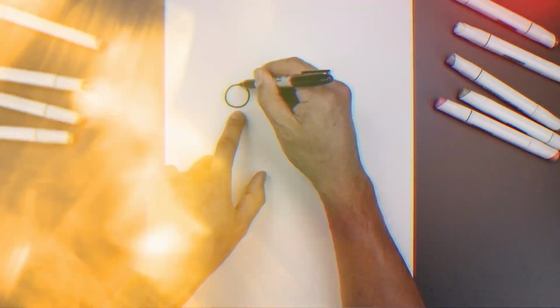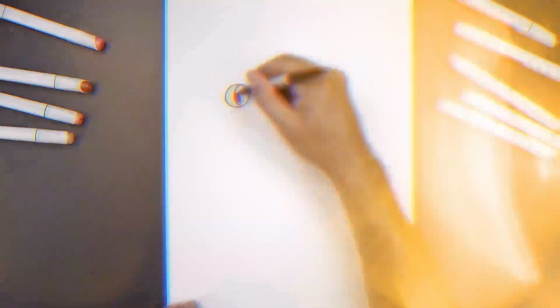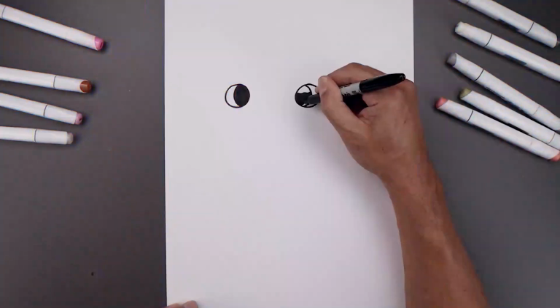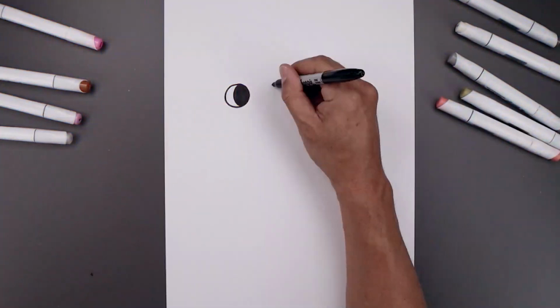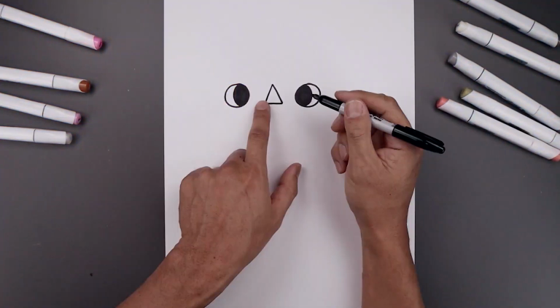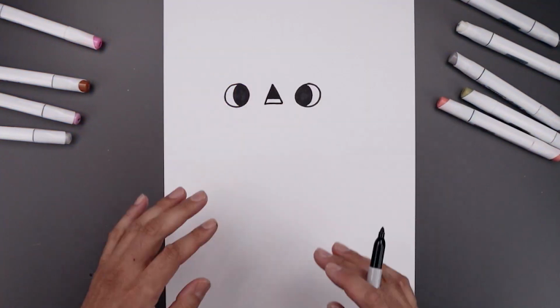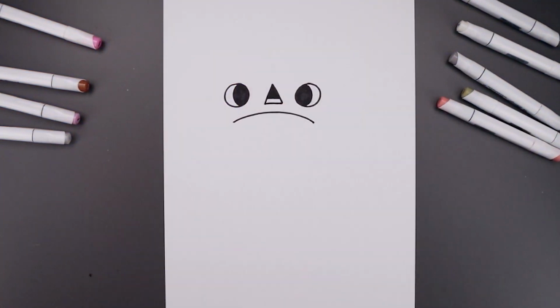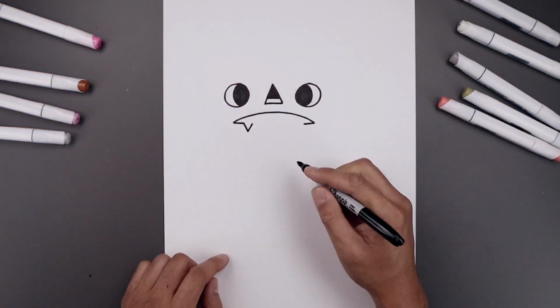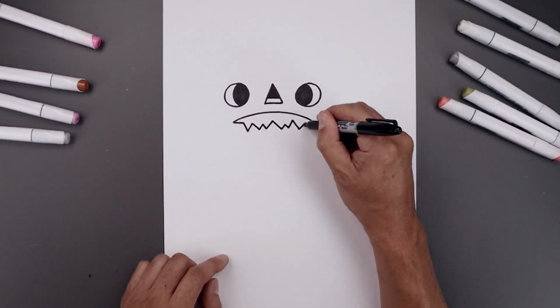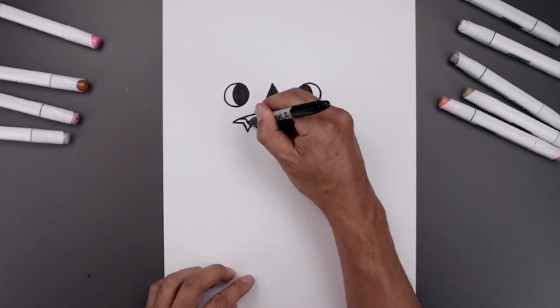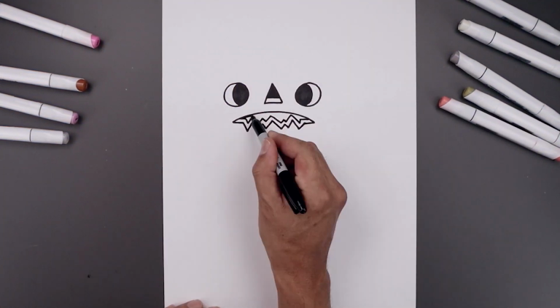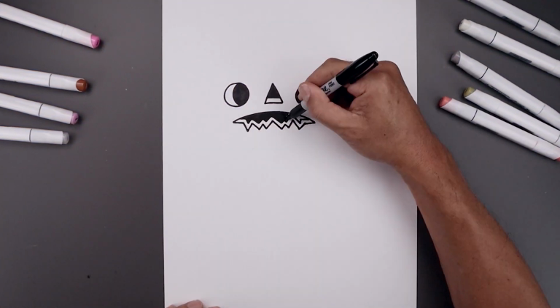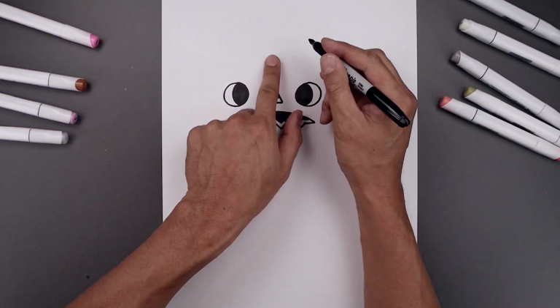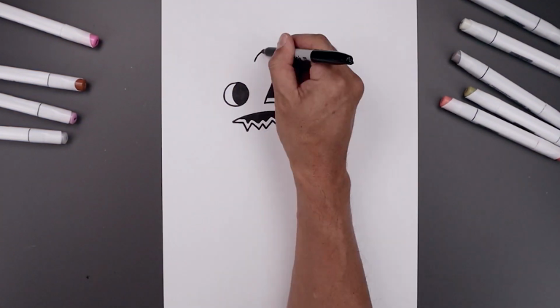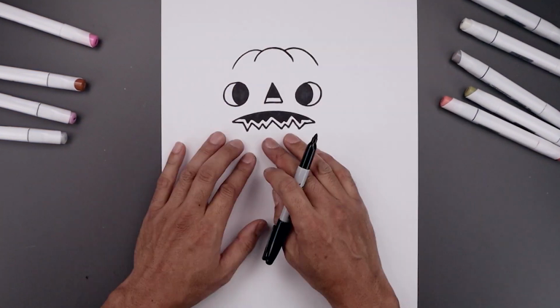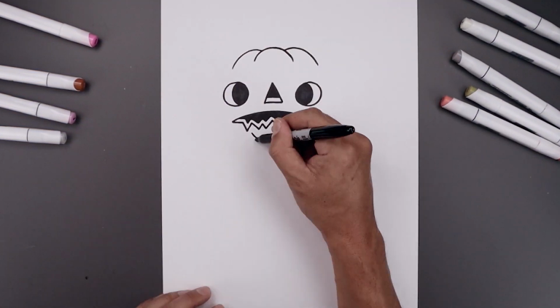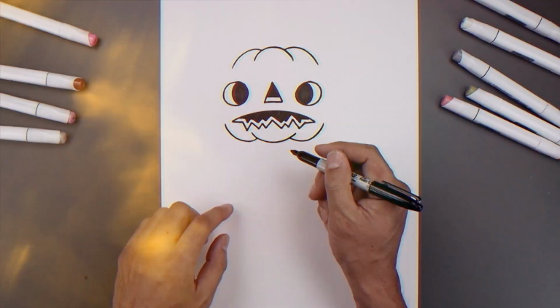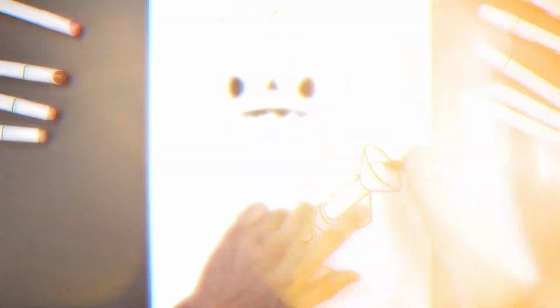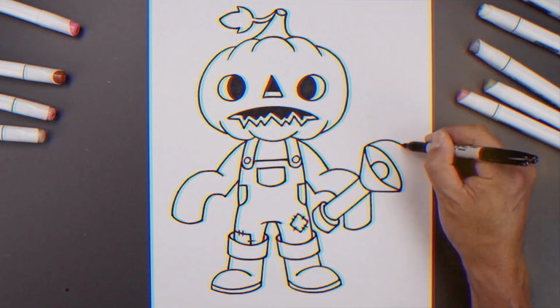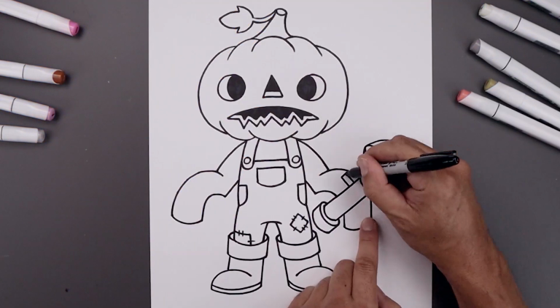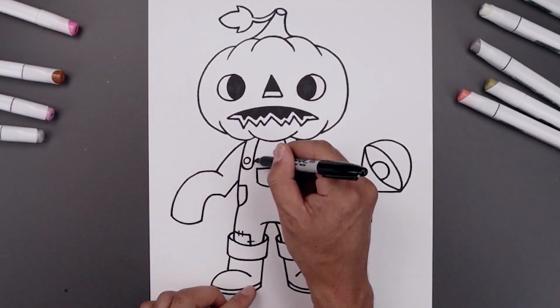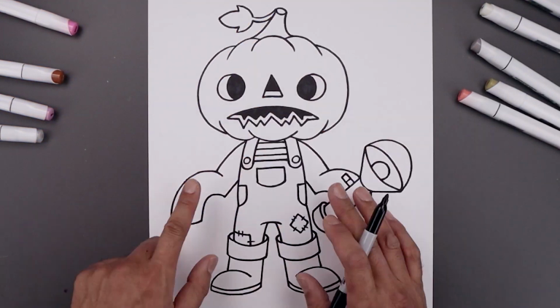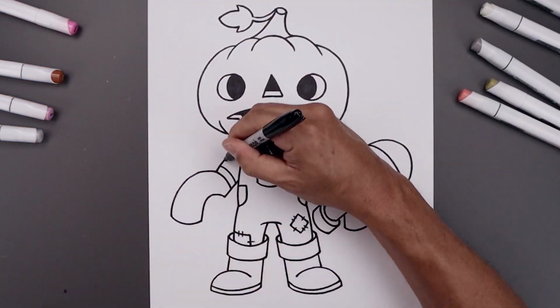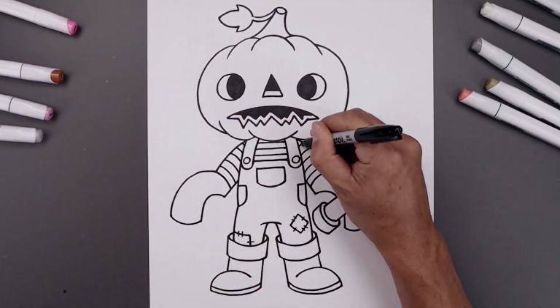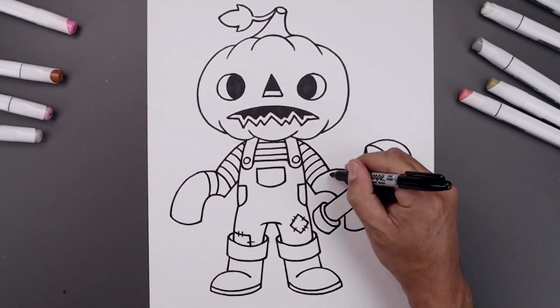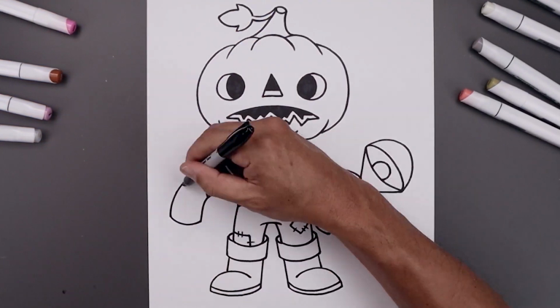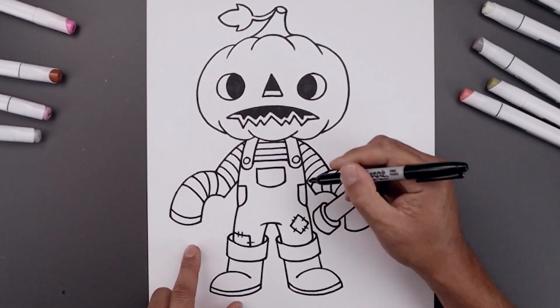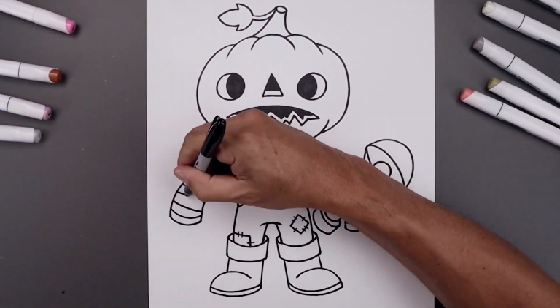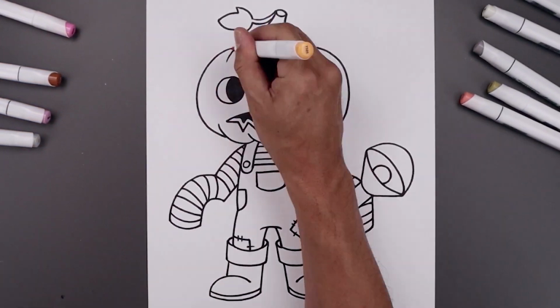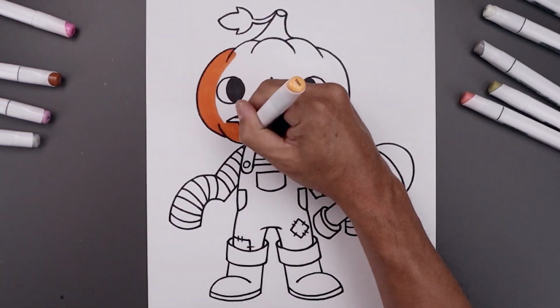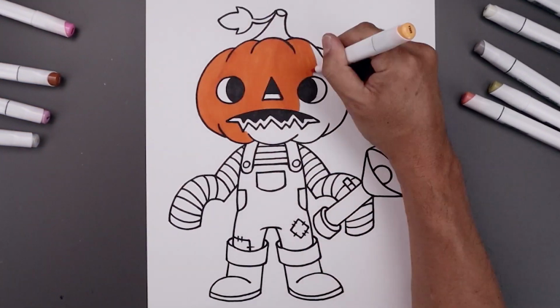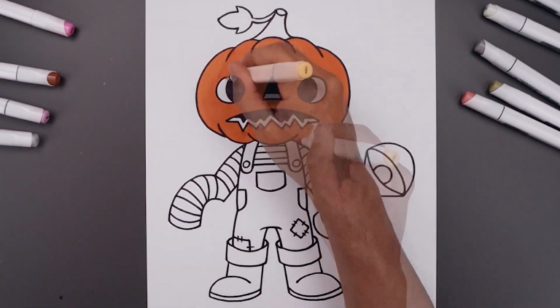What's up everyone and welcome to the club. In today's video I'll show you how to draw the Pumpkin Kid from Hello Neighbor 2.